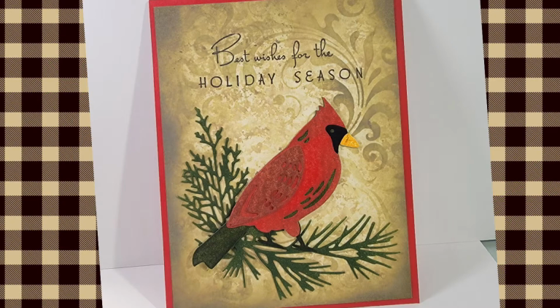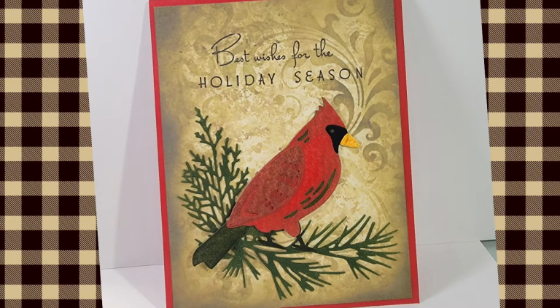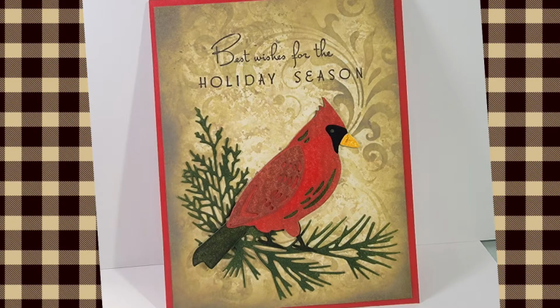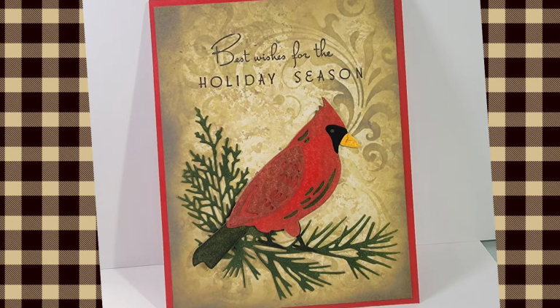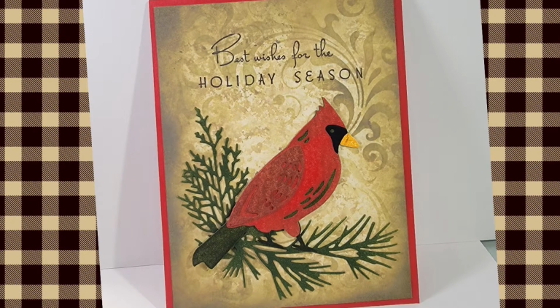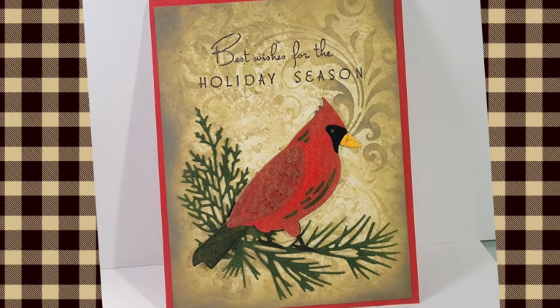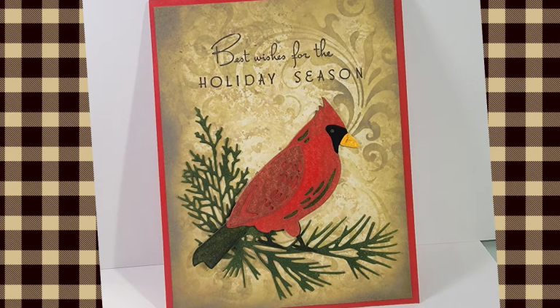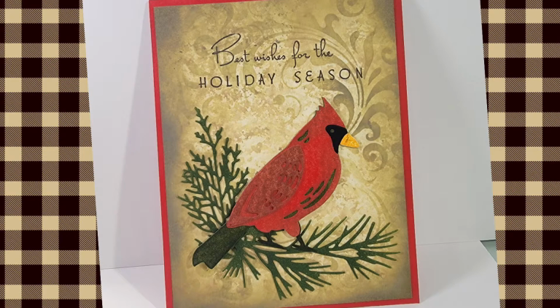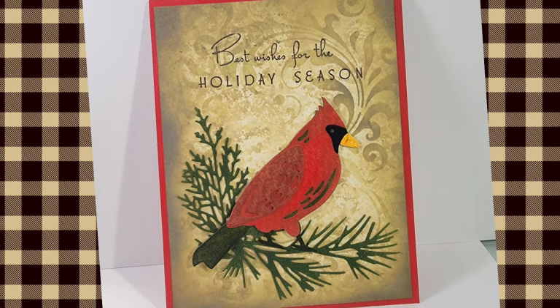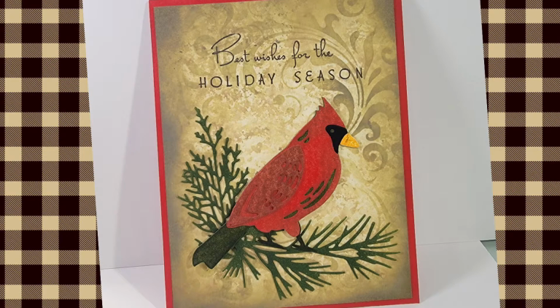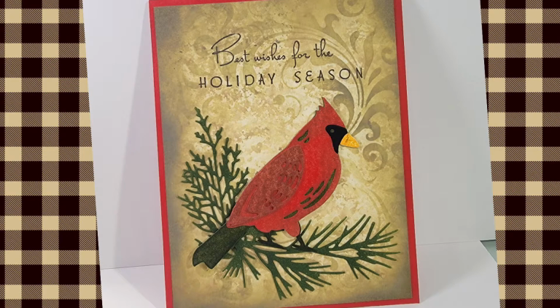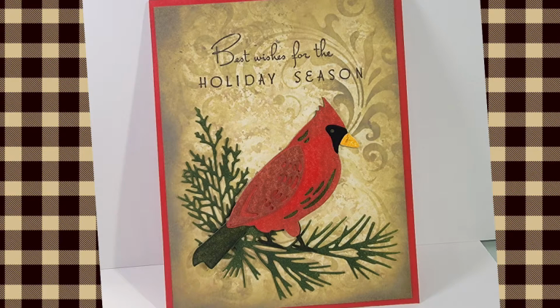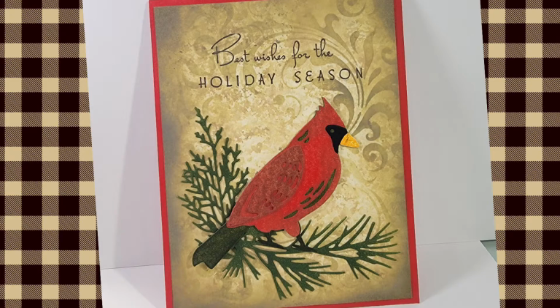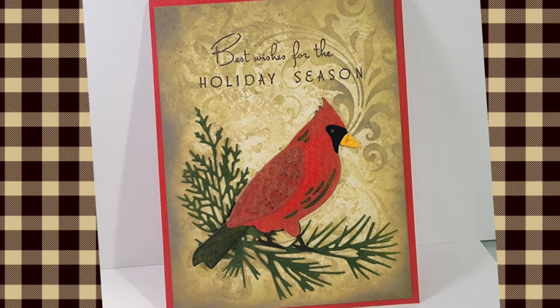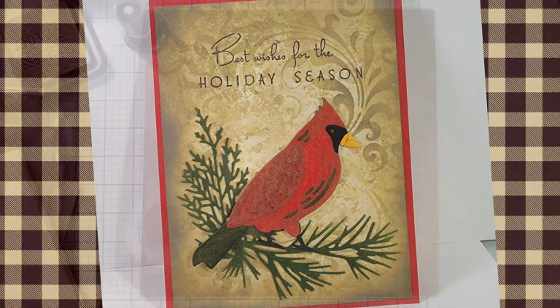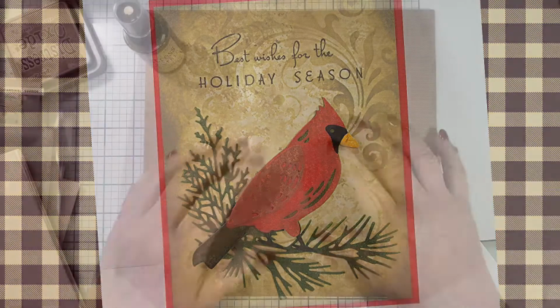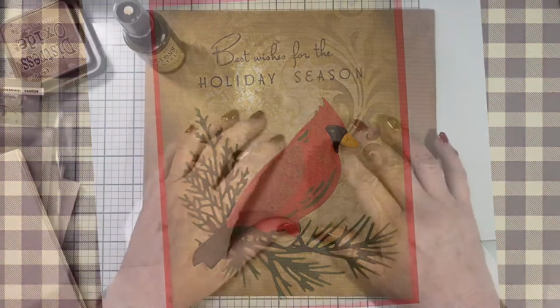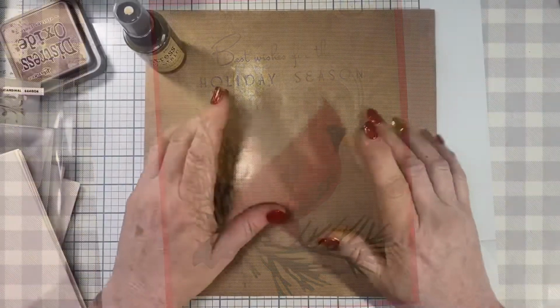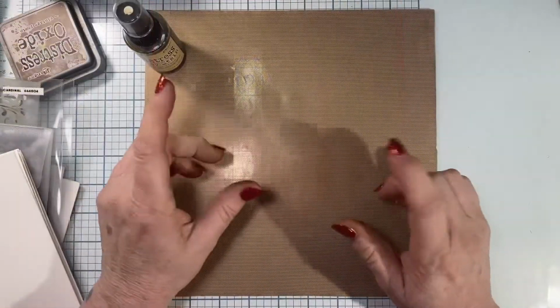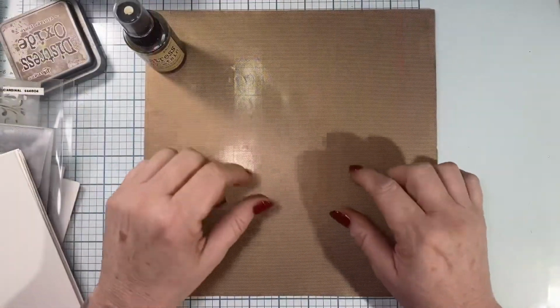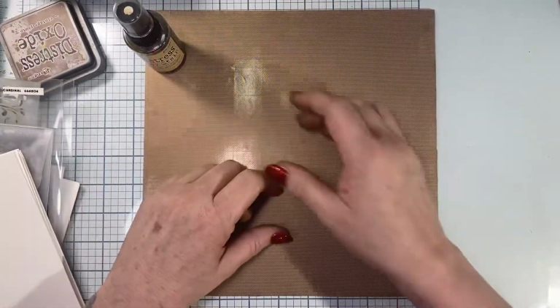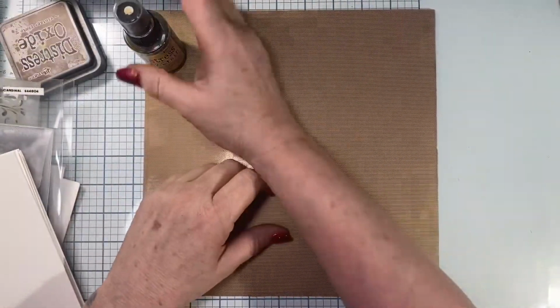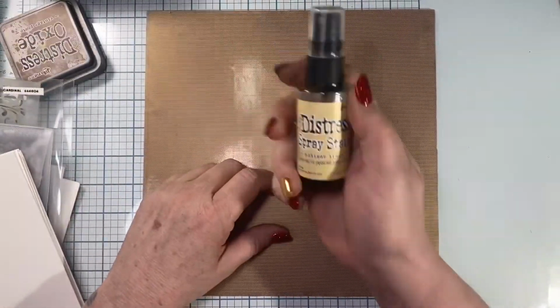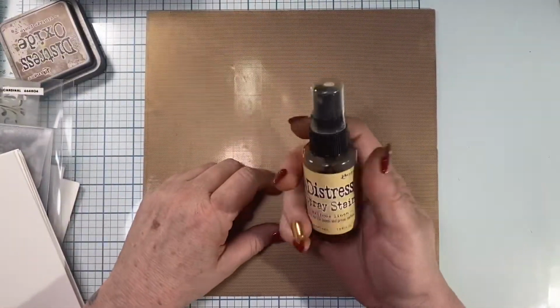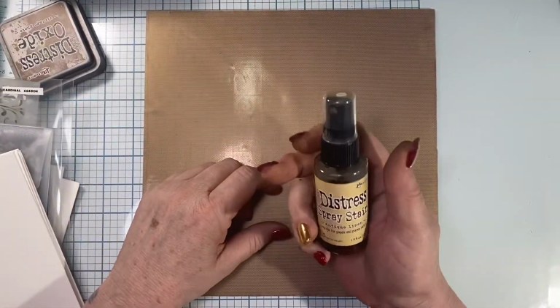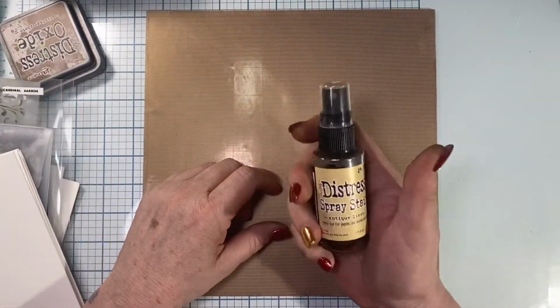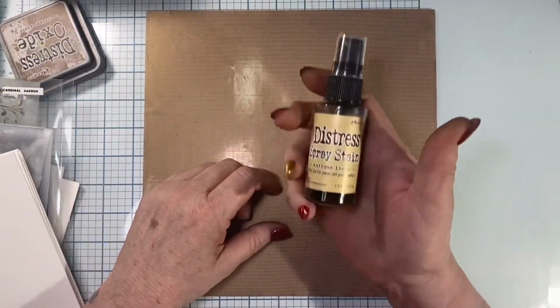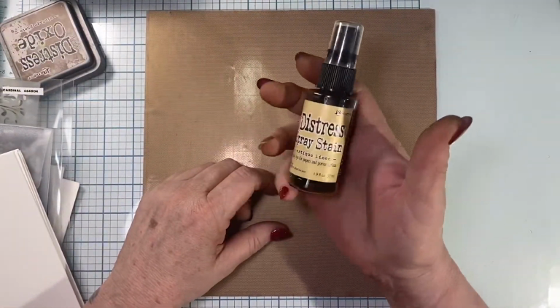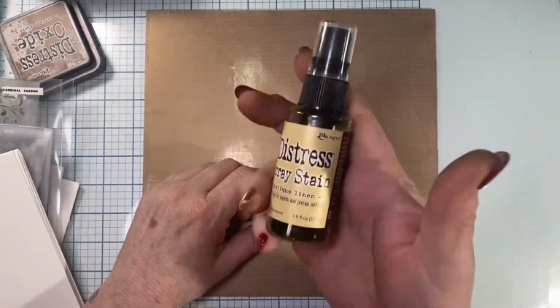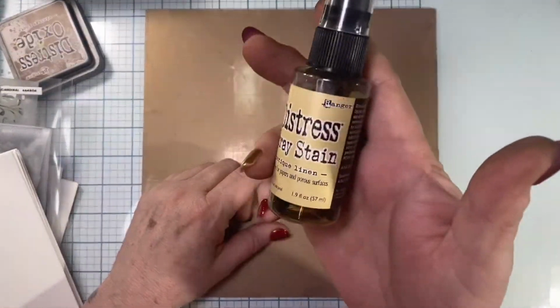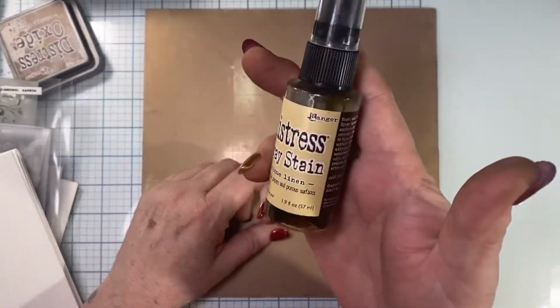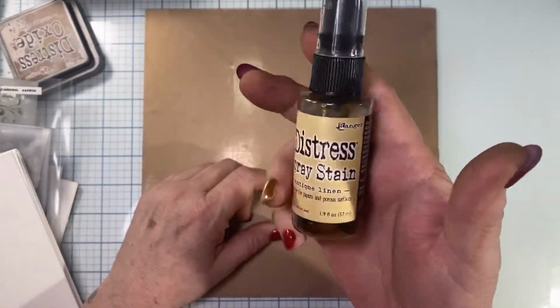Hello everyone, welcome back to my channel. Today's video I'm going to show you how to make this little bird card.